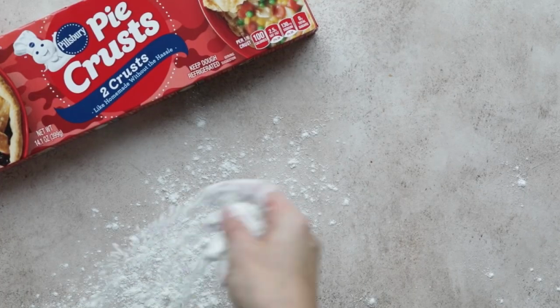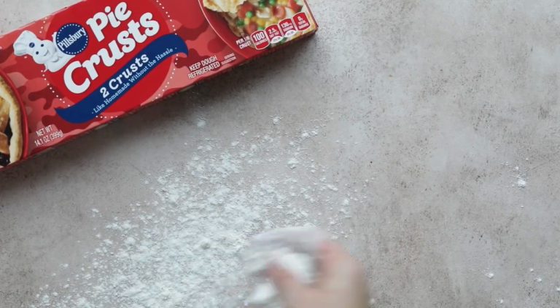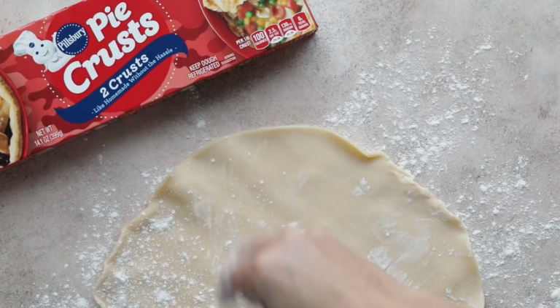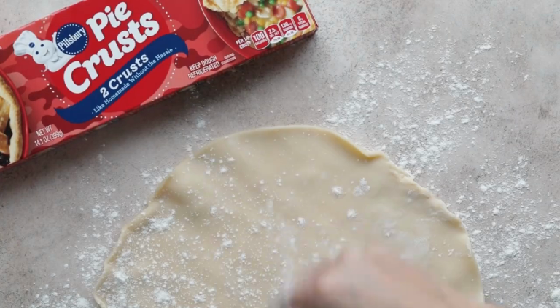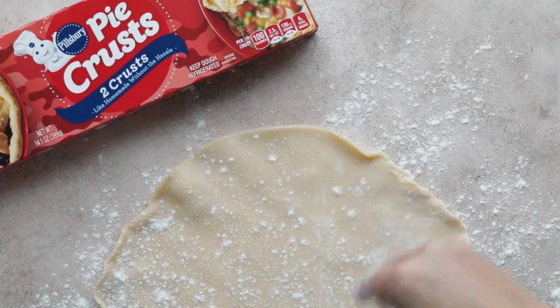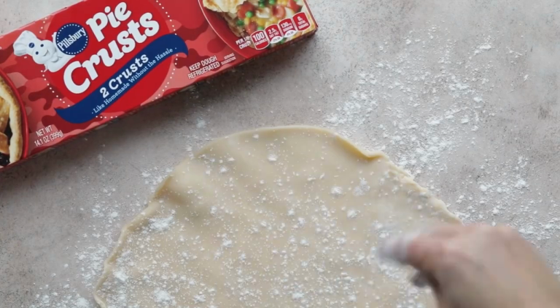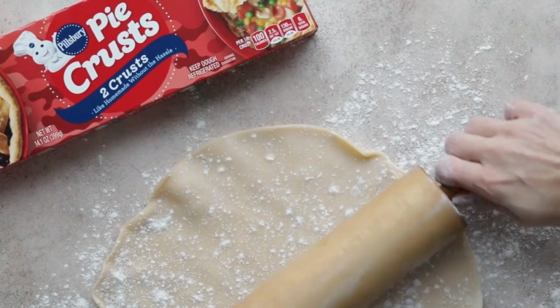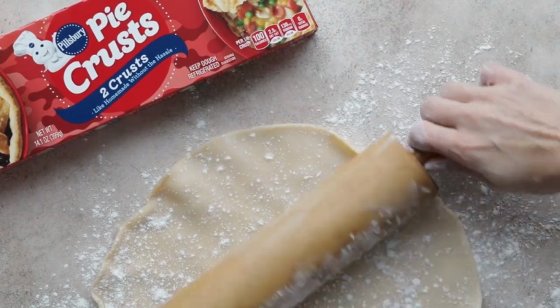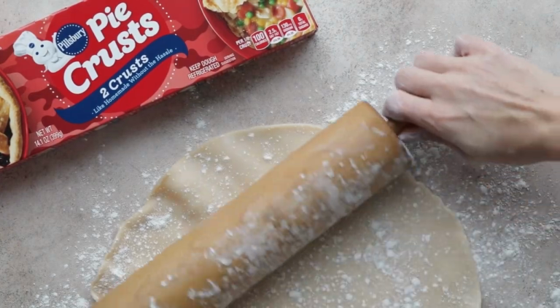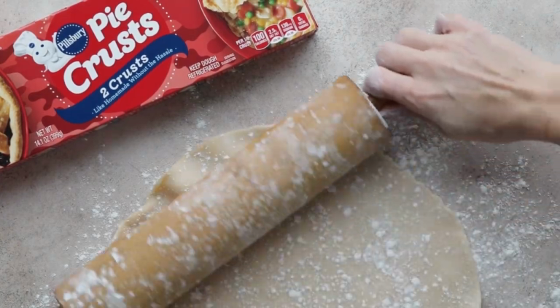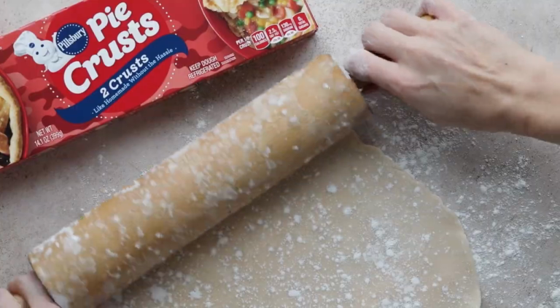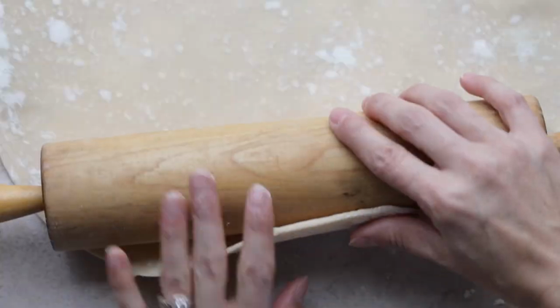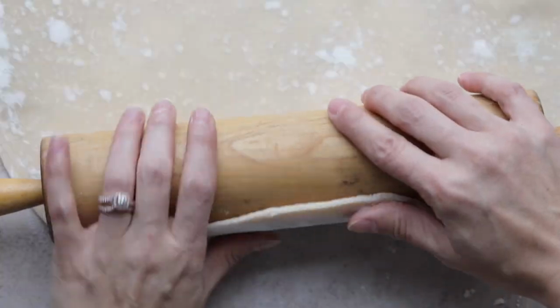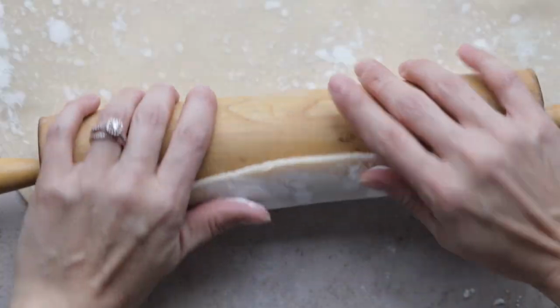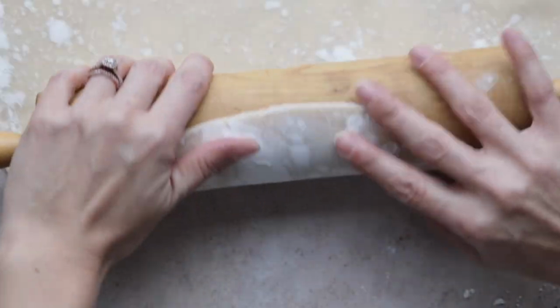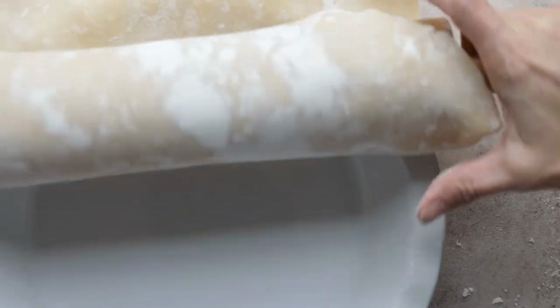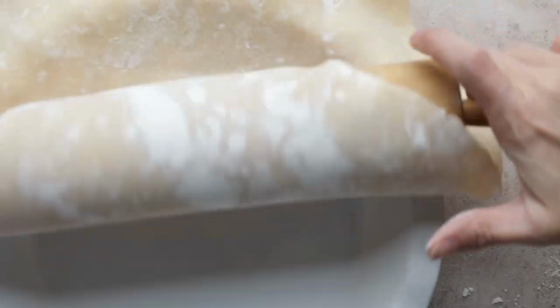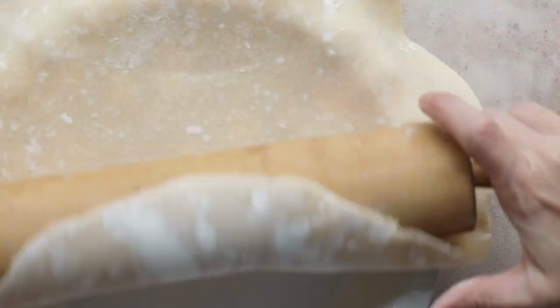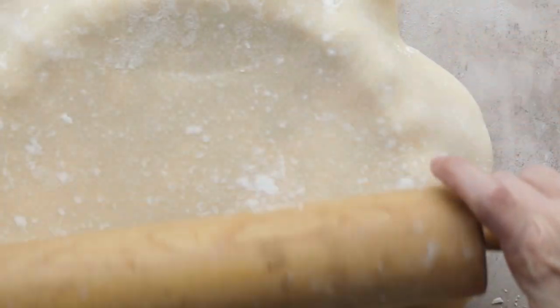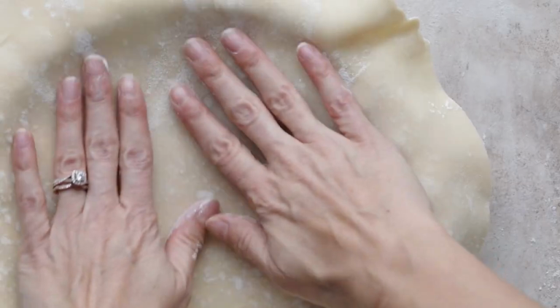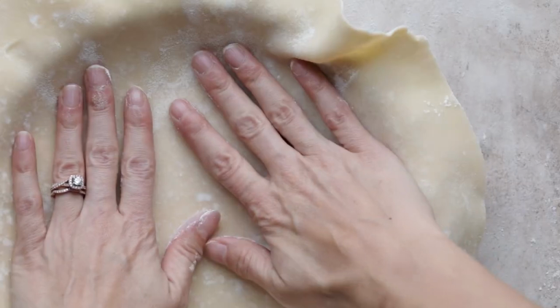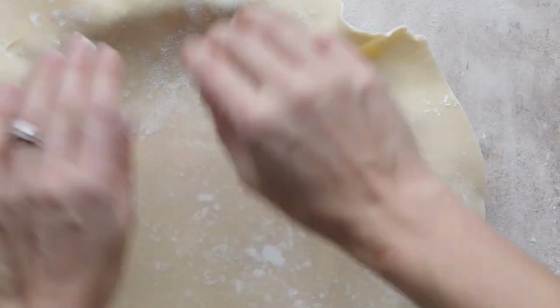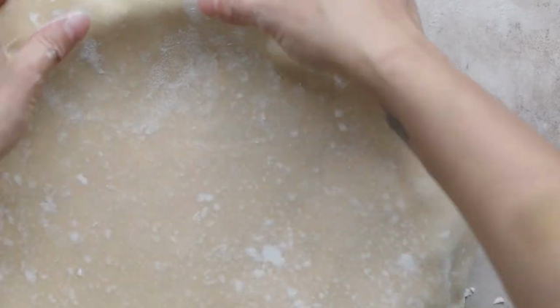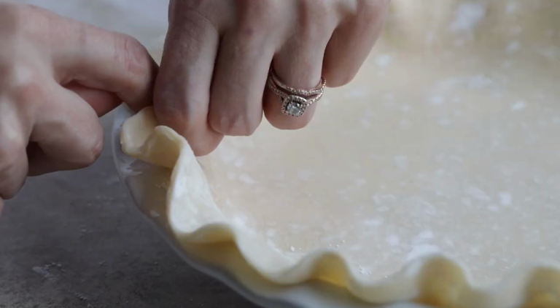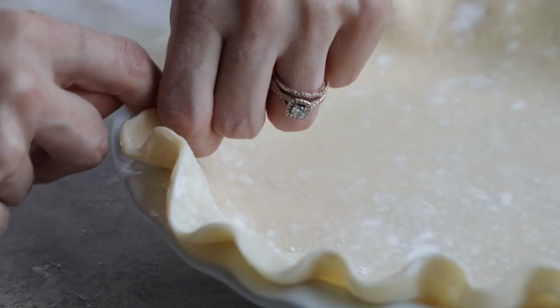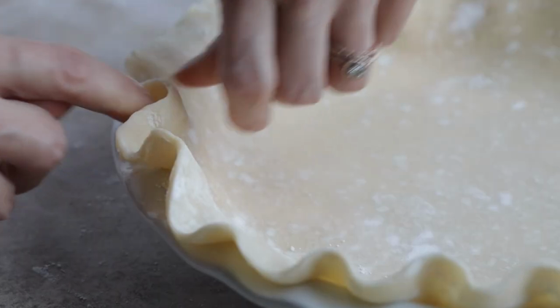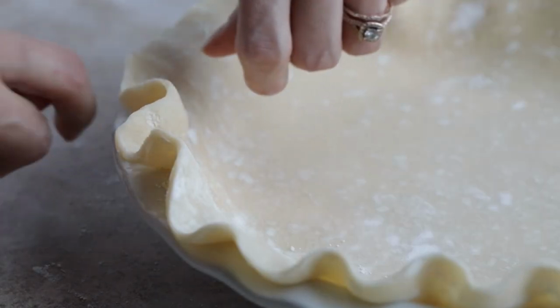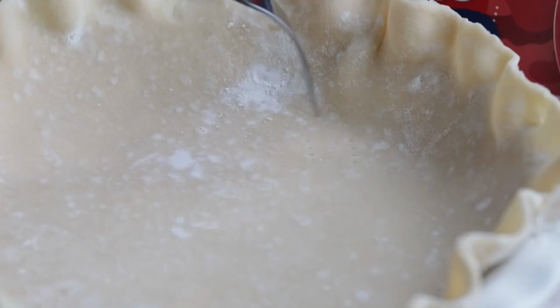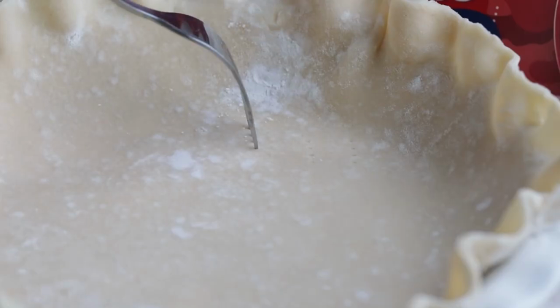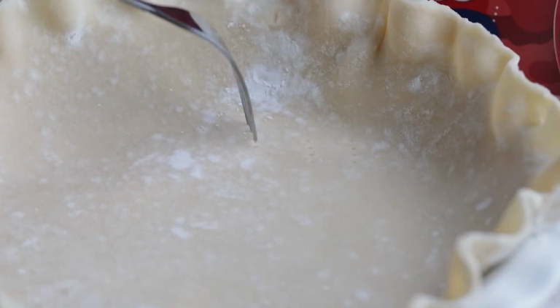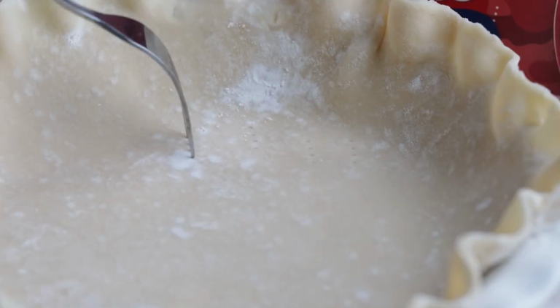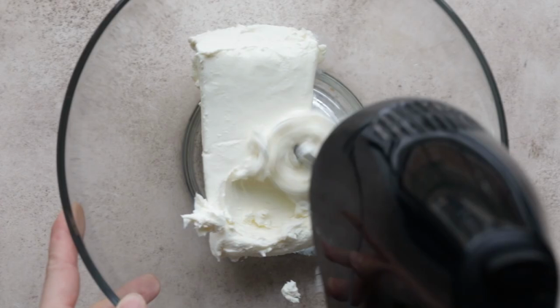Roll out the dough on a floured surface, lay it in your pie pan, crimp the edges, dock it, then bake it for 10 to 12 minutes.